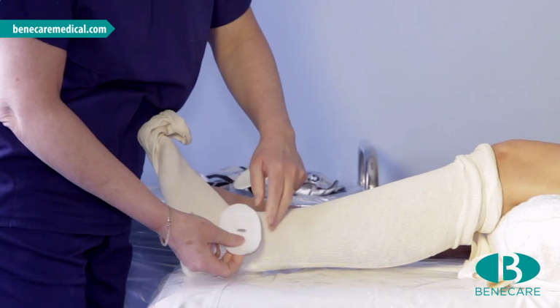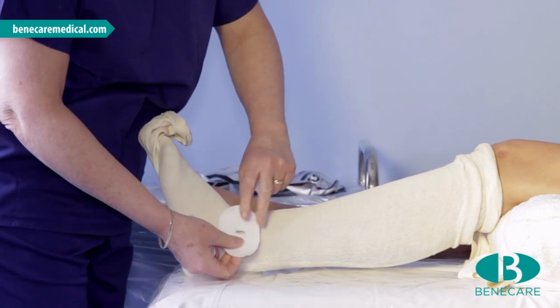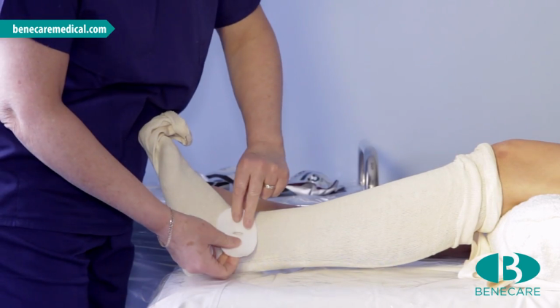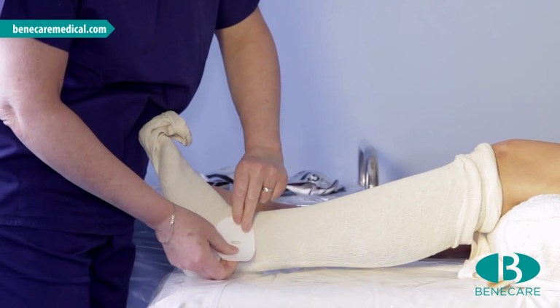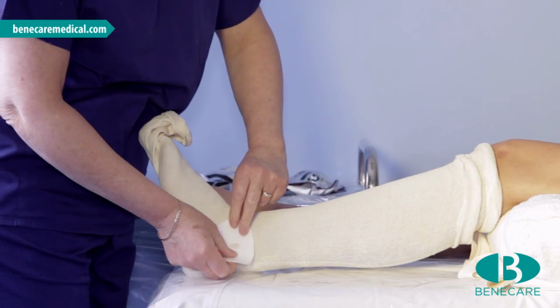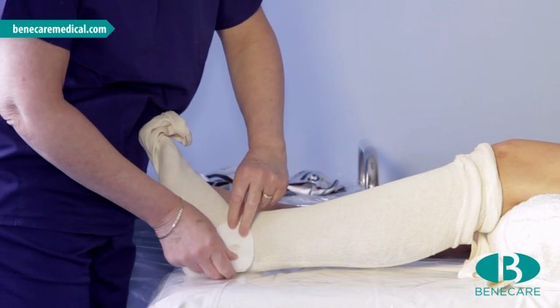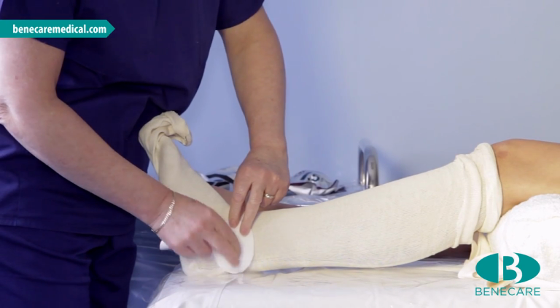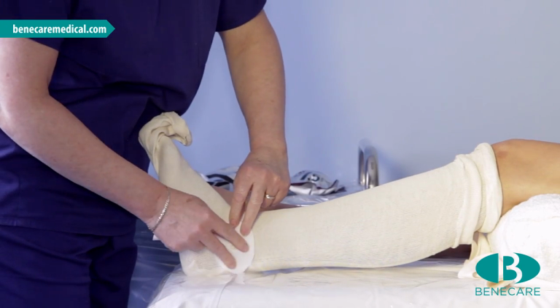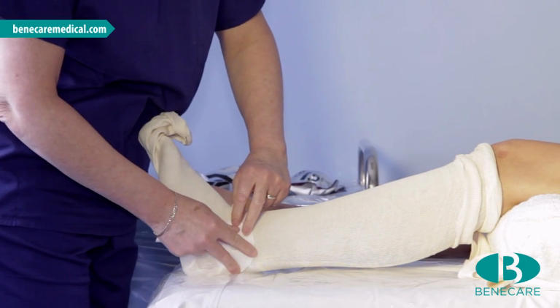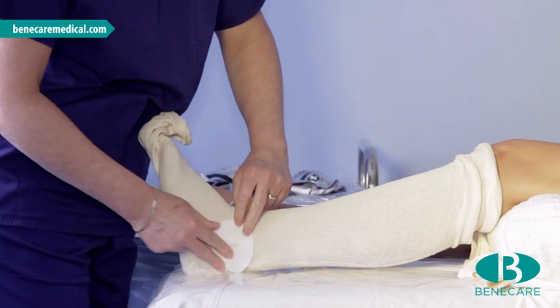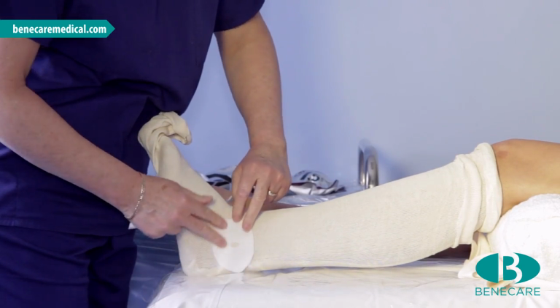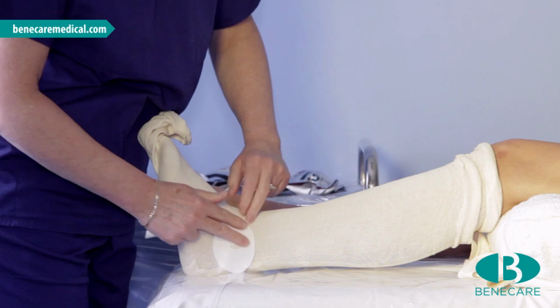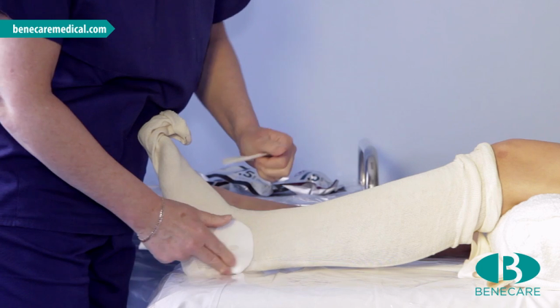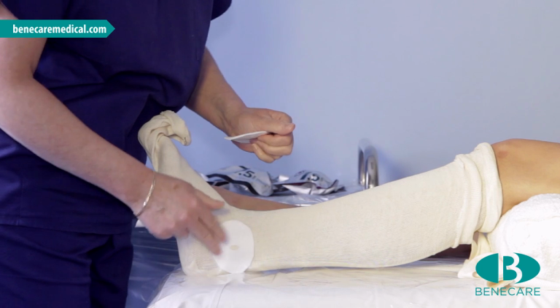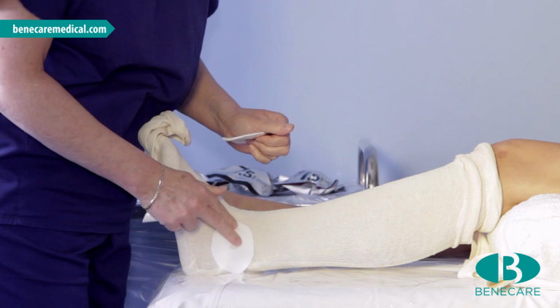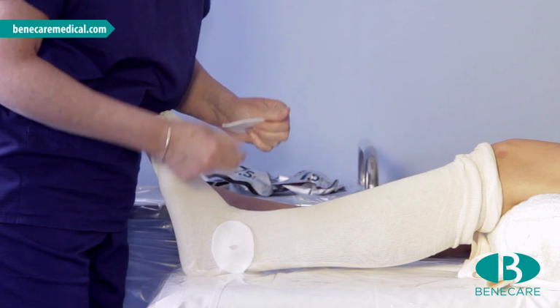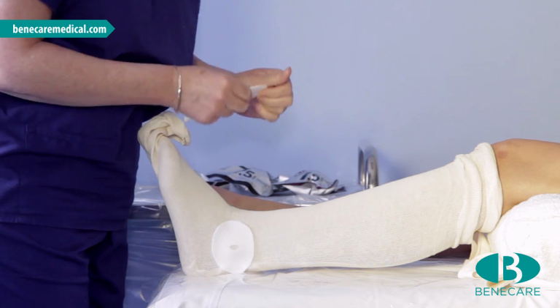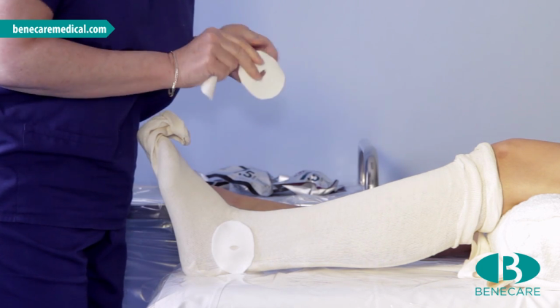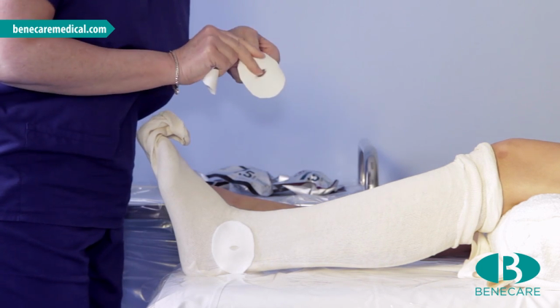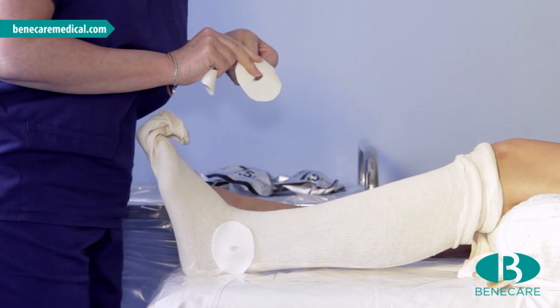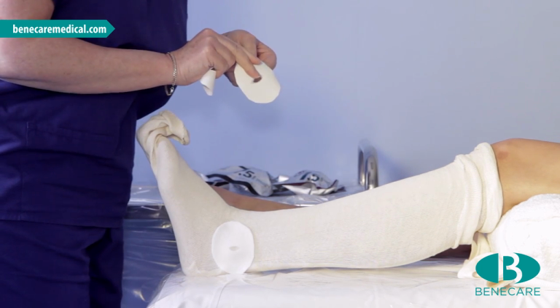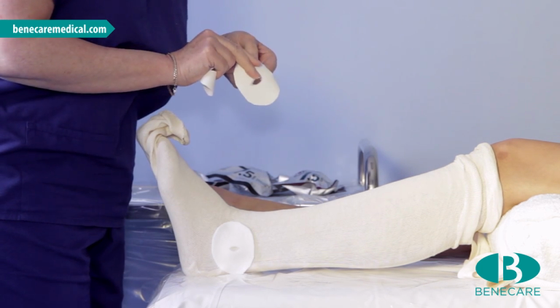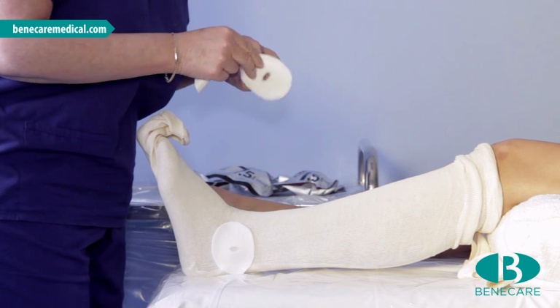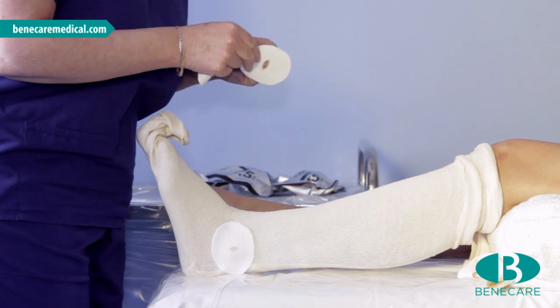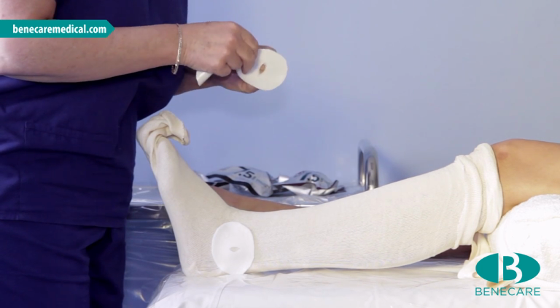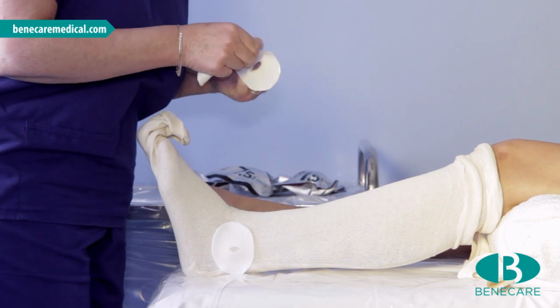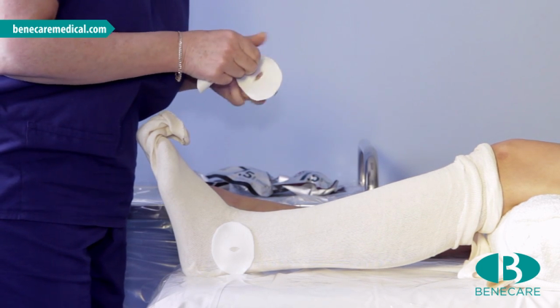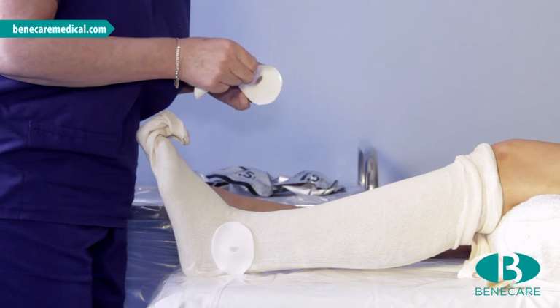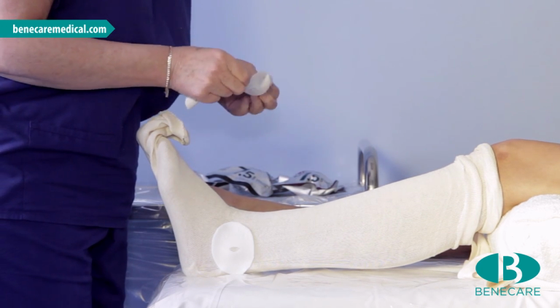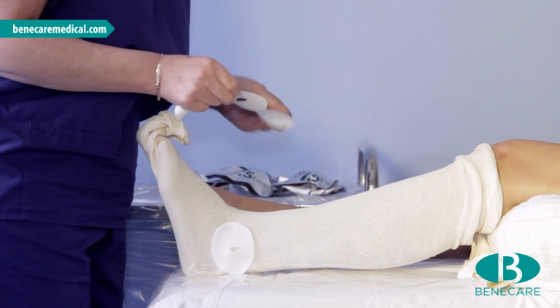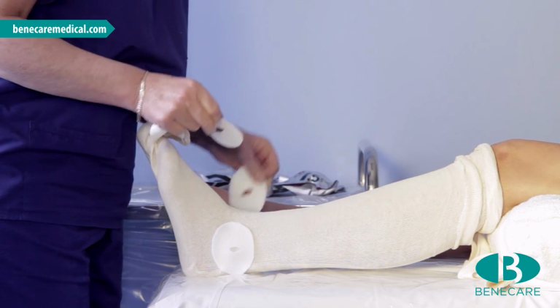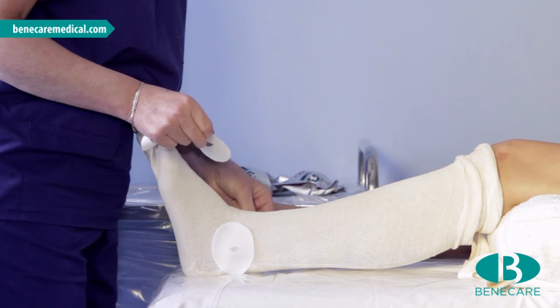Apply two pieces of adhesive felt that have been pre-cut to provide negative padding over the bony prominences.